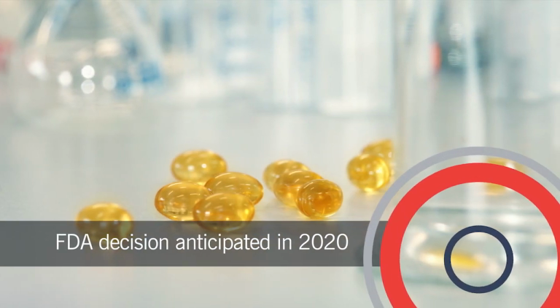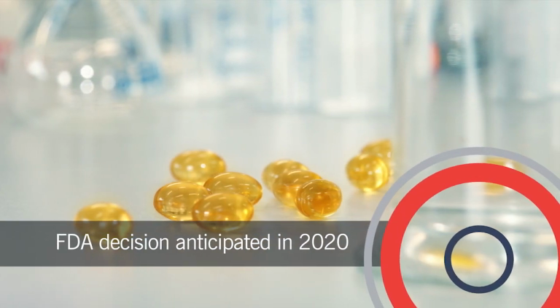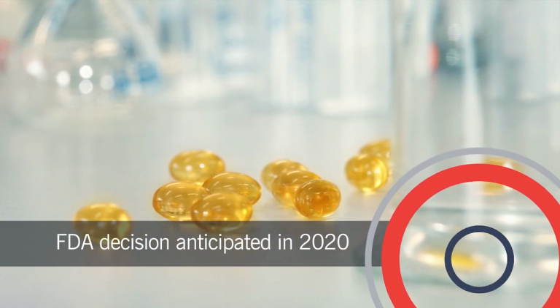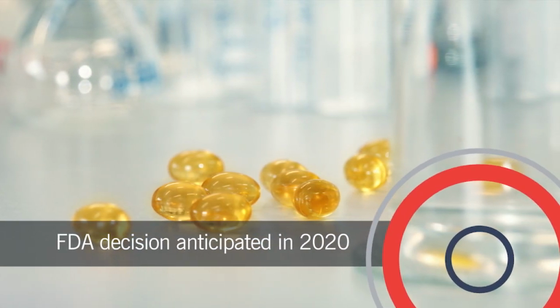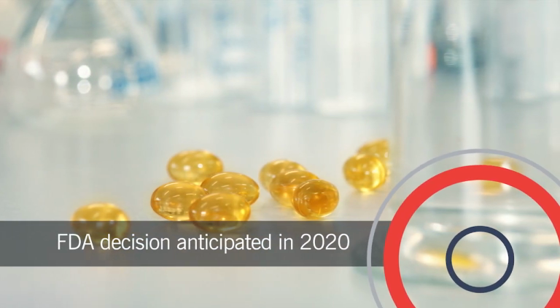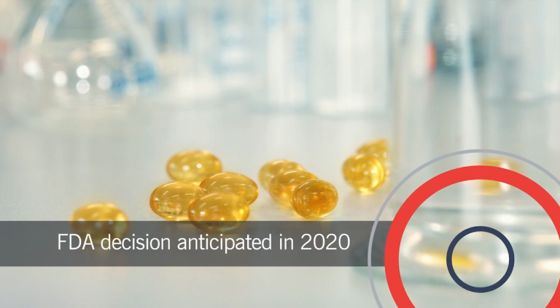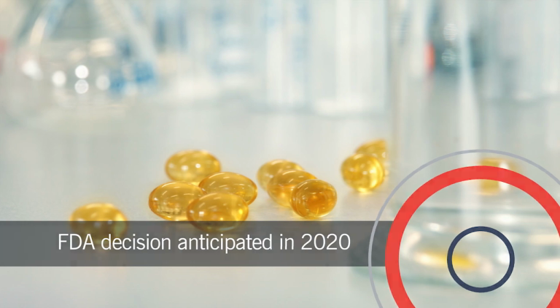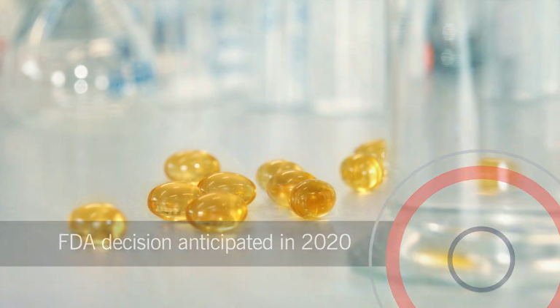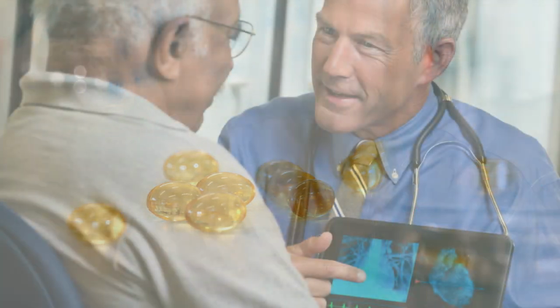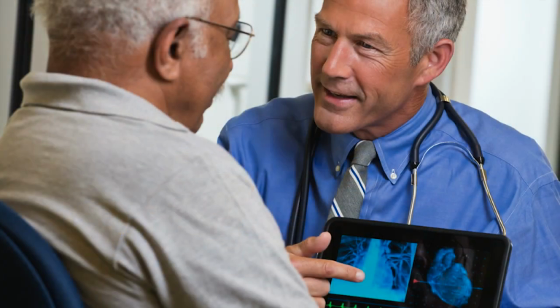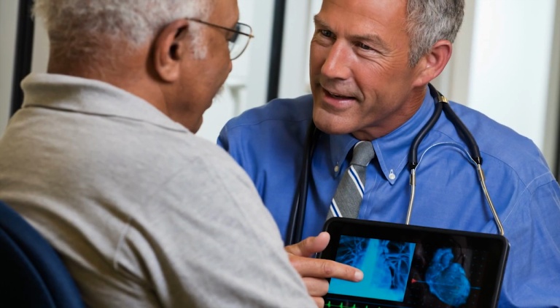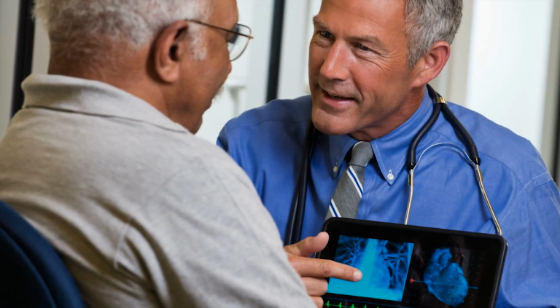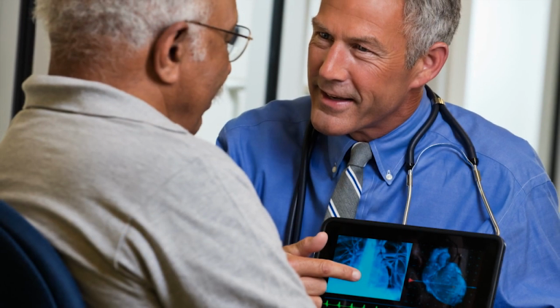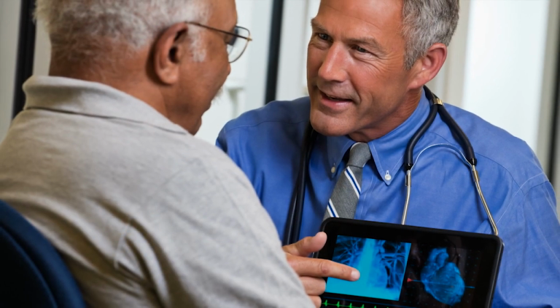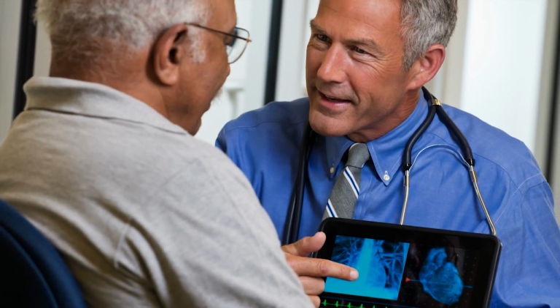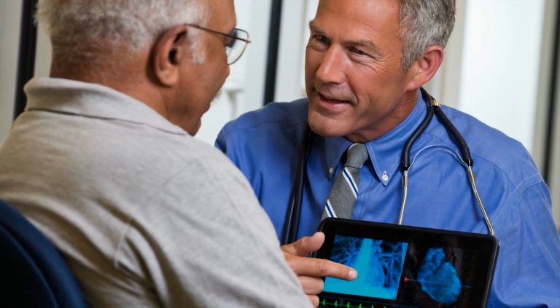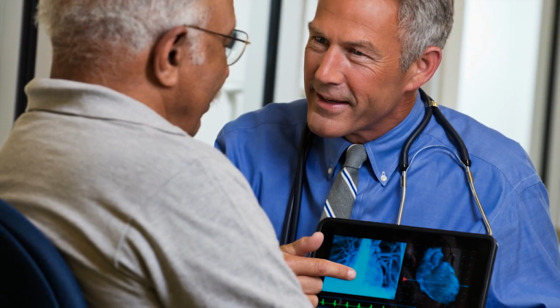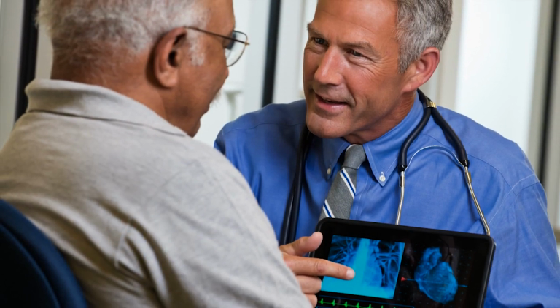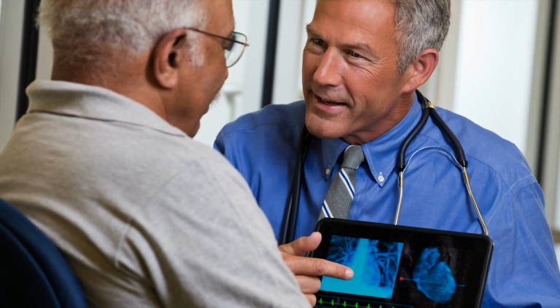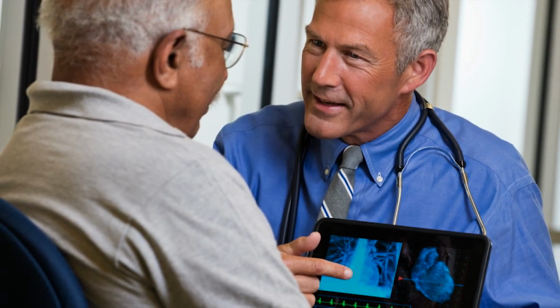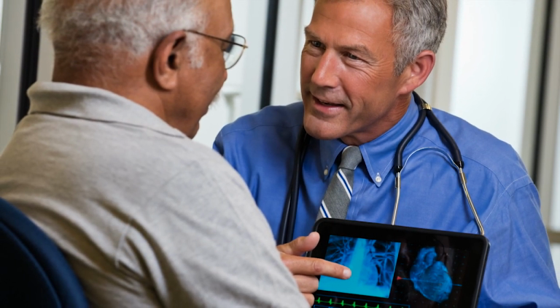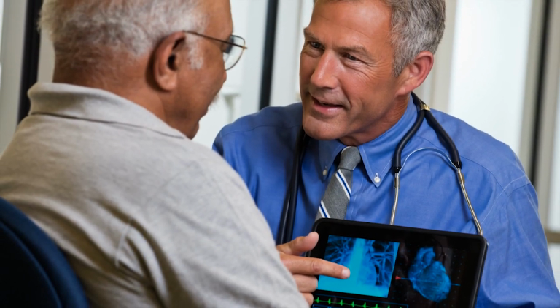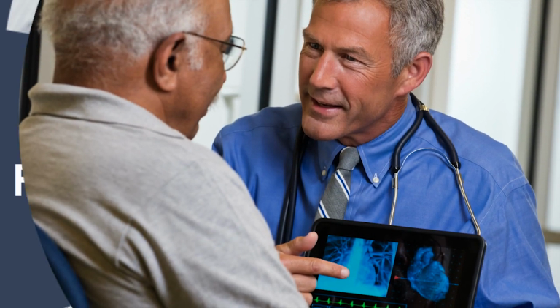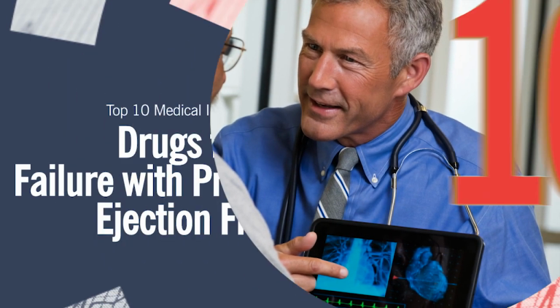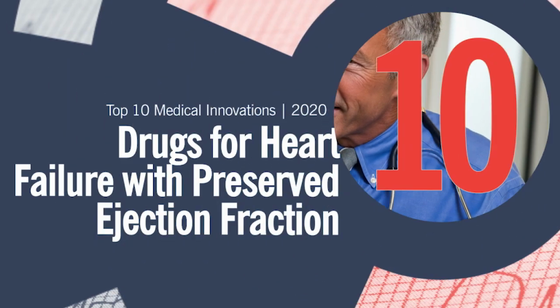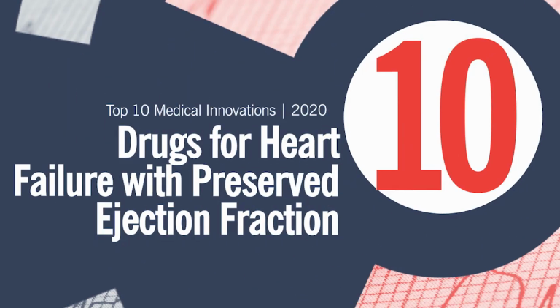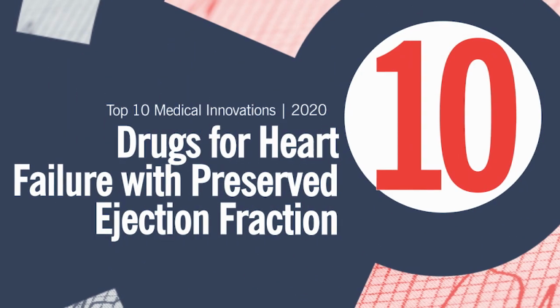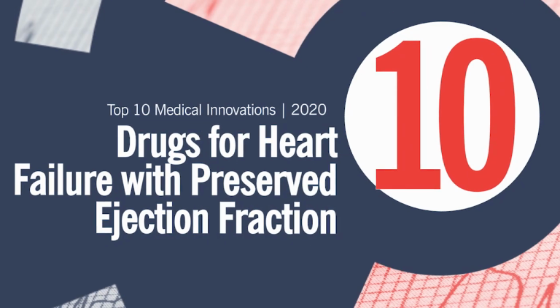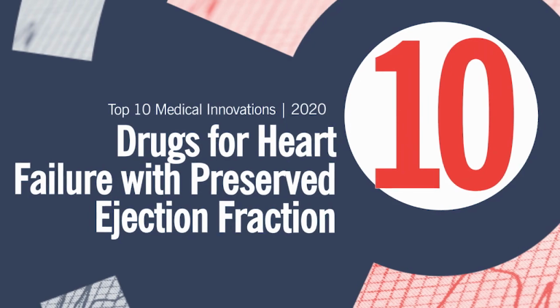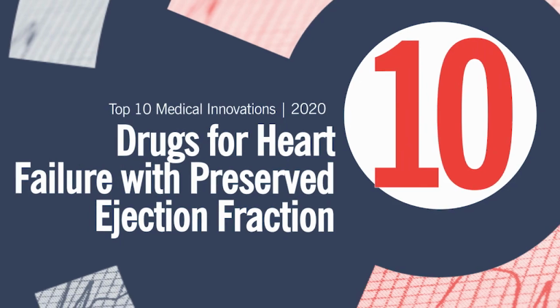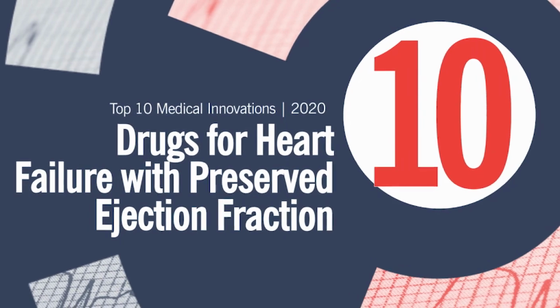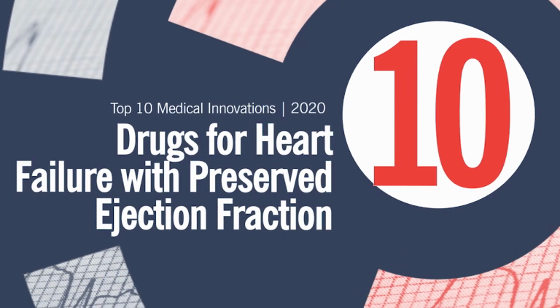These drugs, among others, are introducing potential new treatment options for patients with this heart failure subtype.